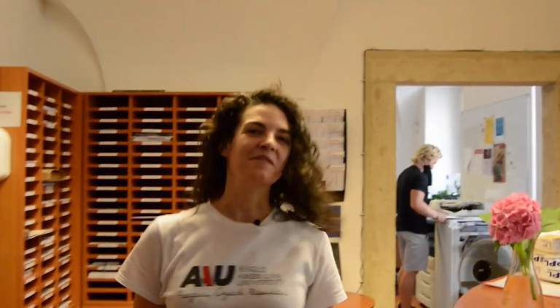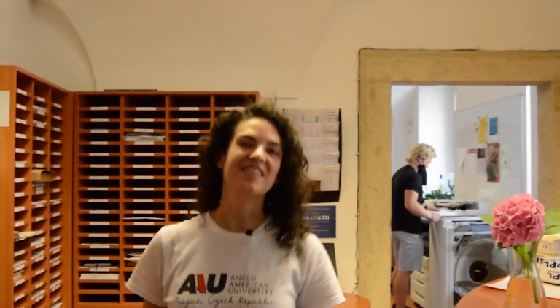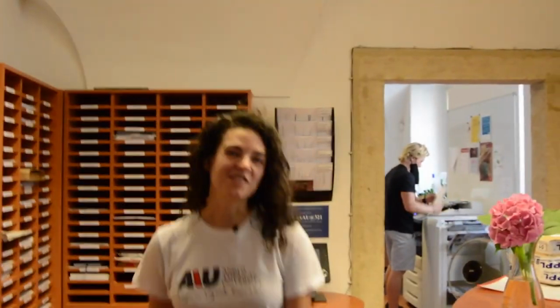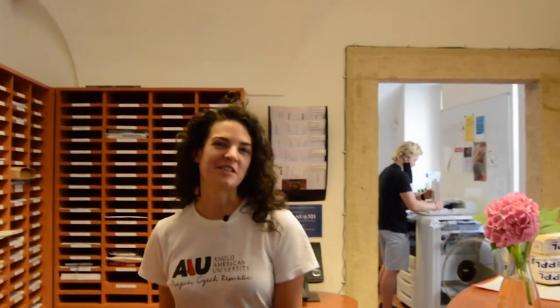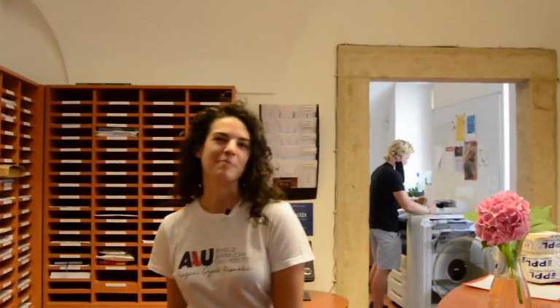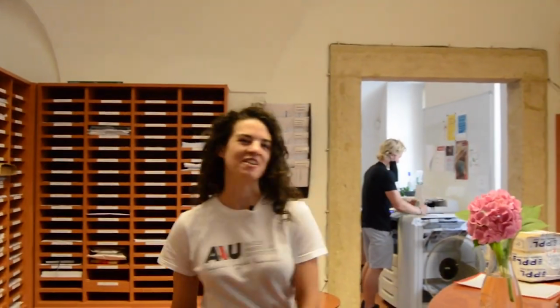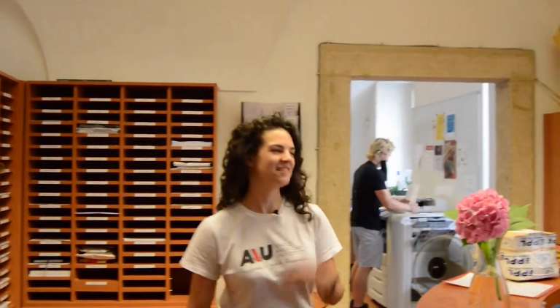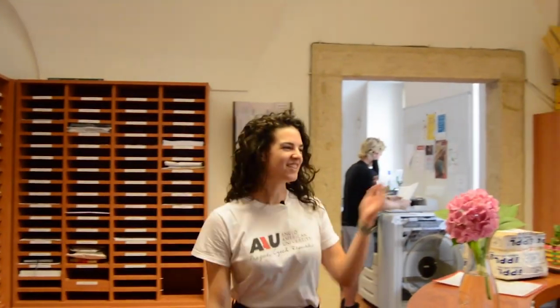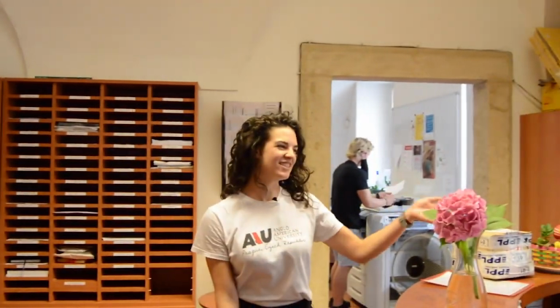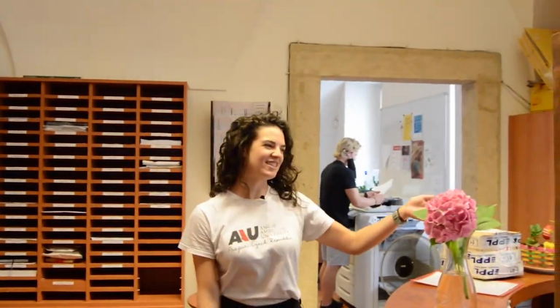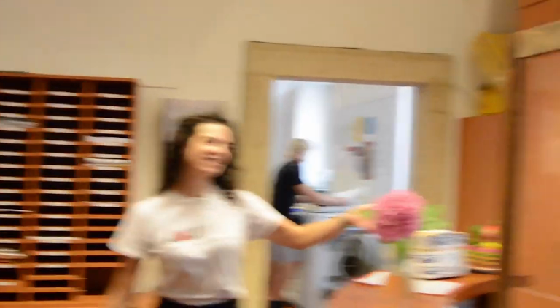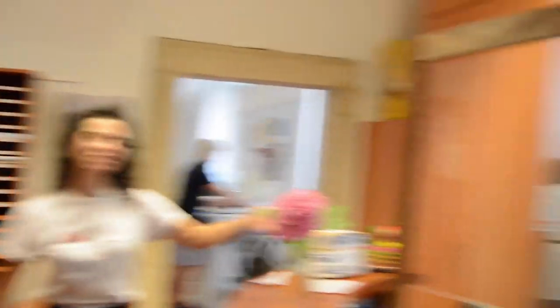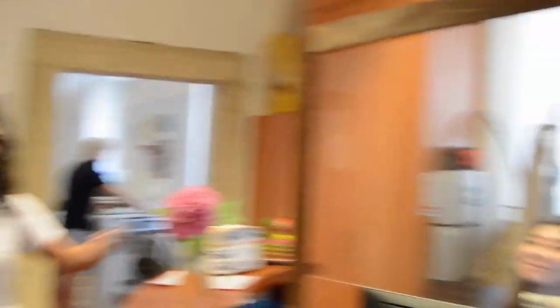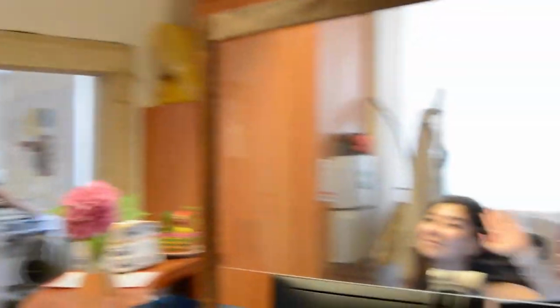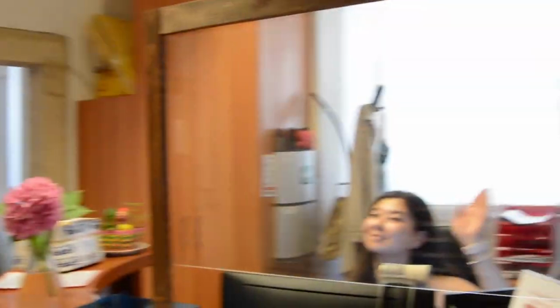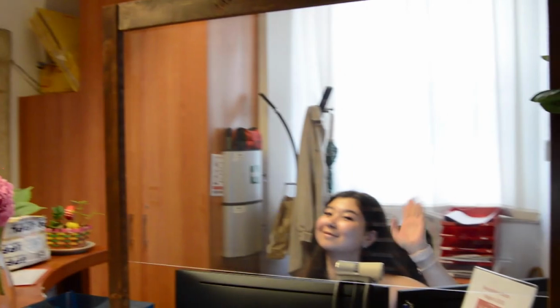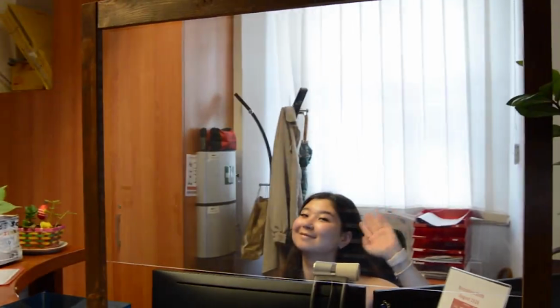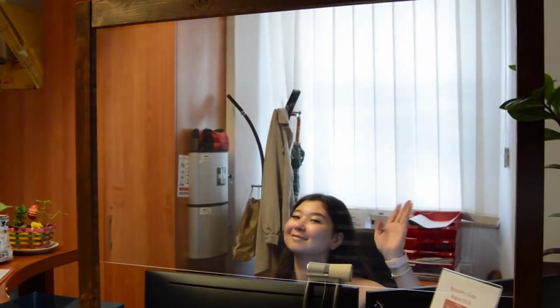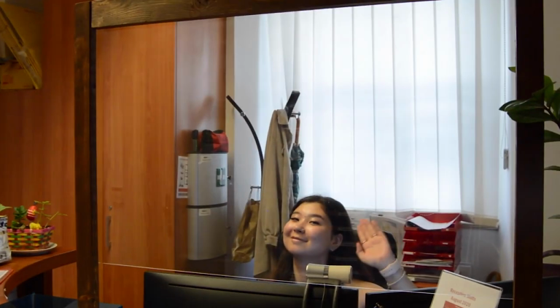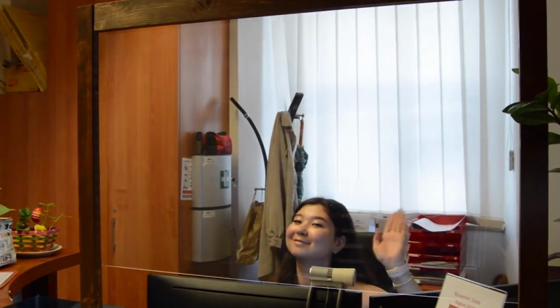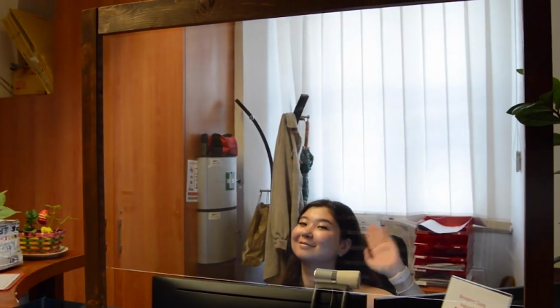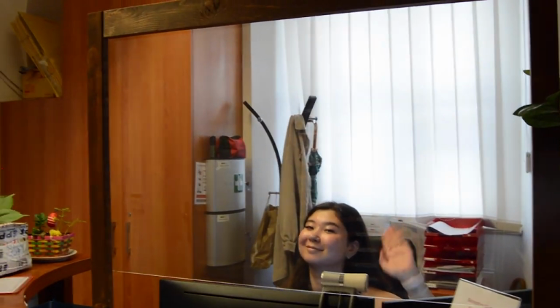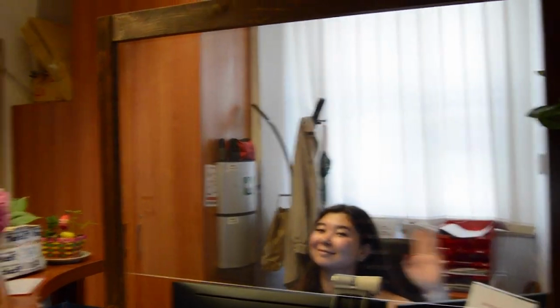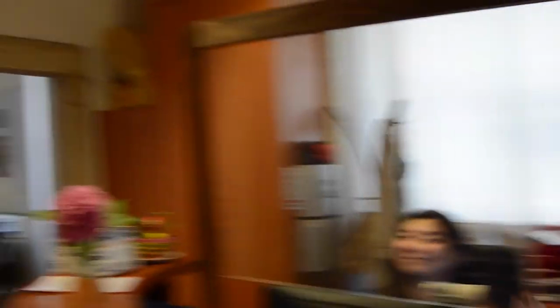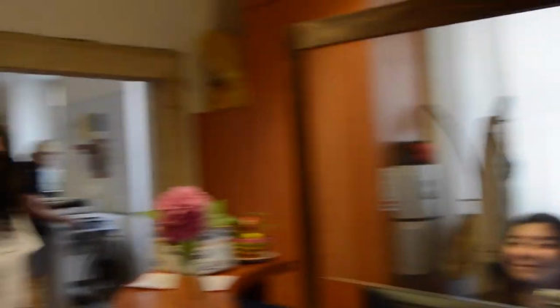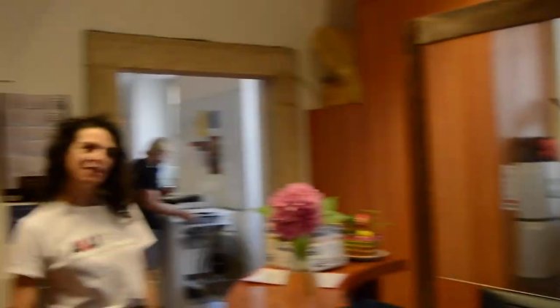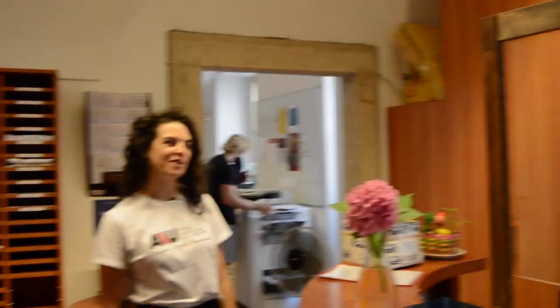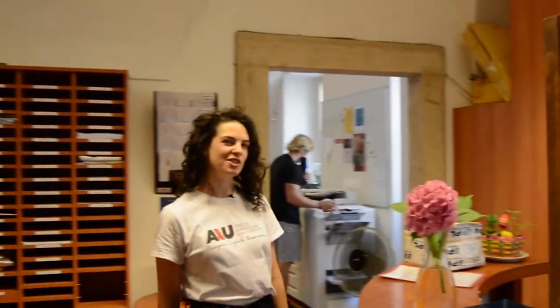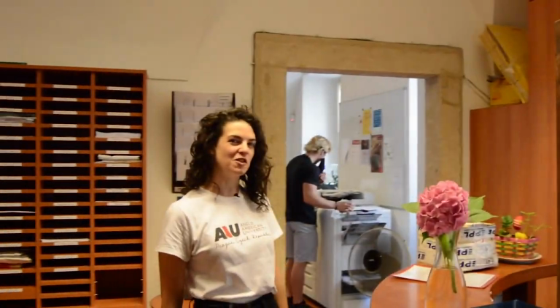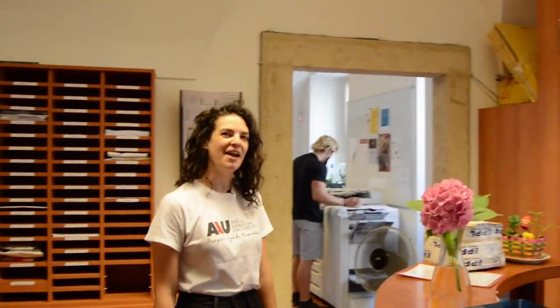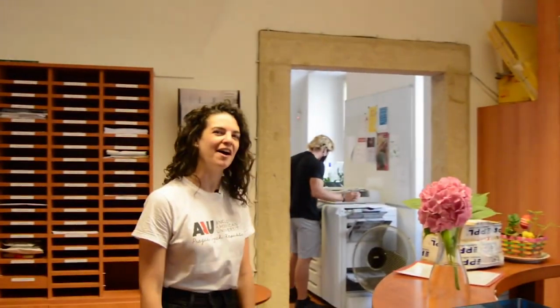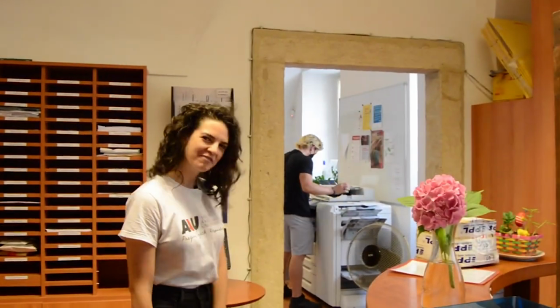This is reception. This is Adia. She's one of our receptionists. She'll be happy to help you with any questions you may have.